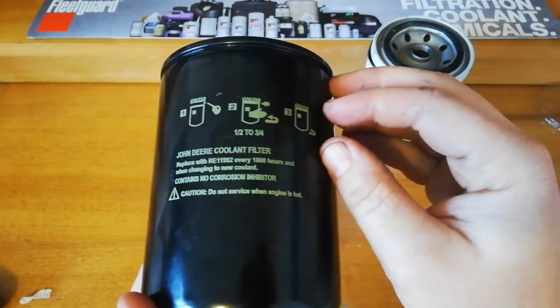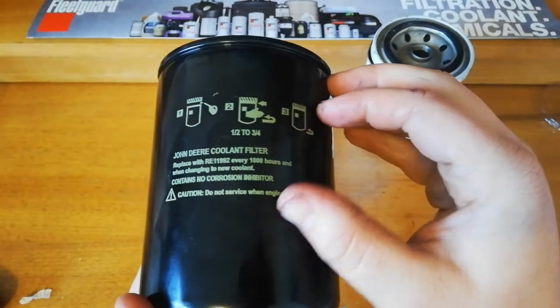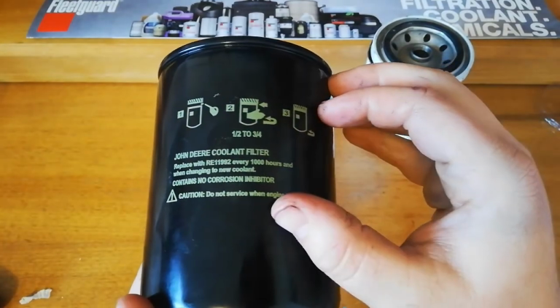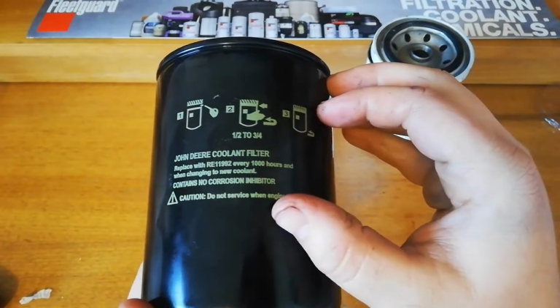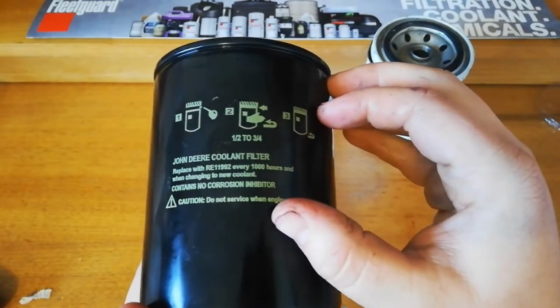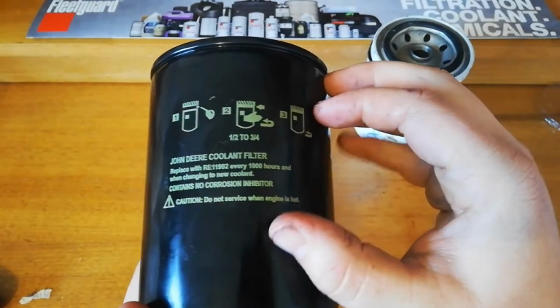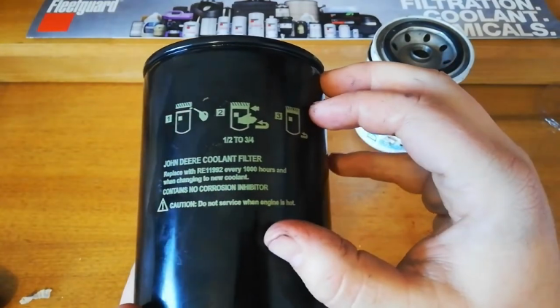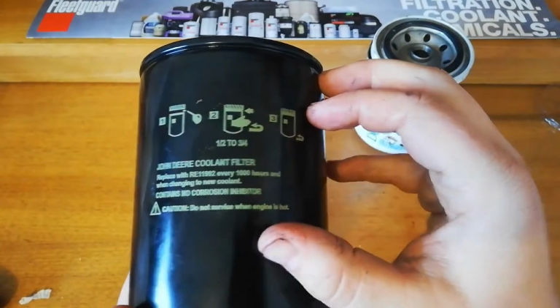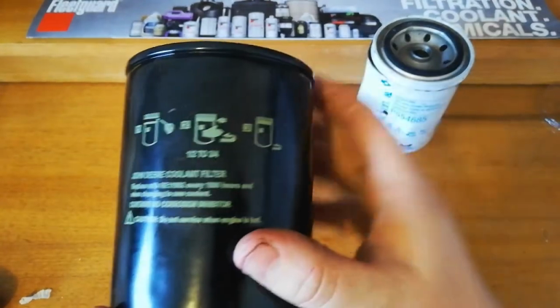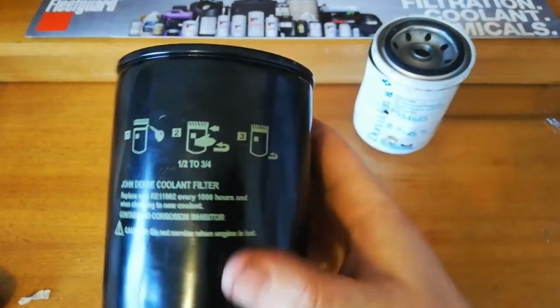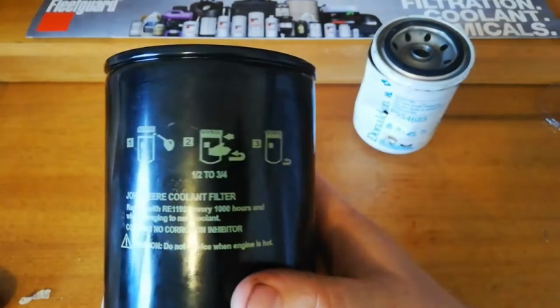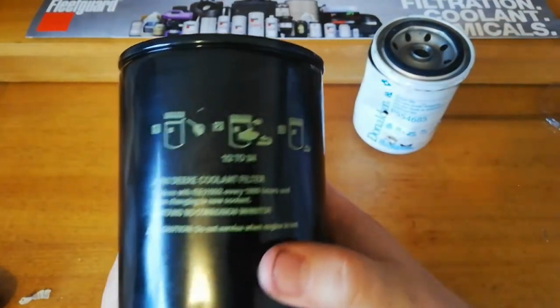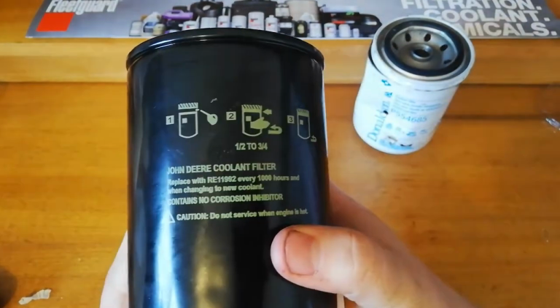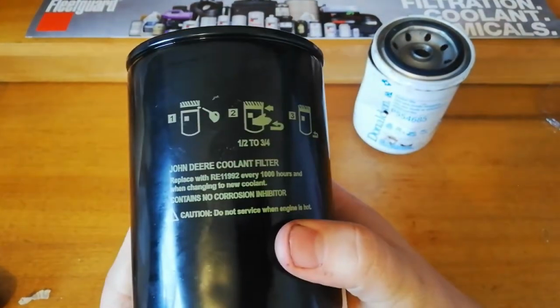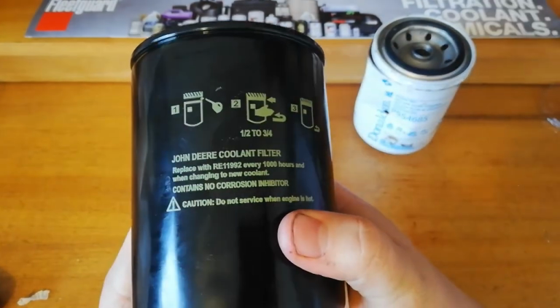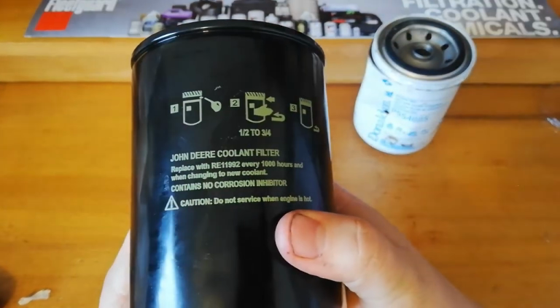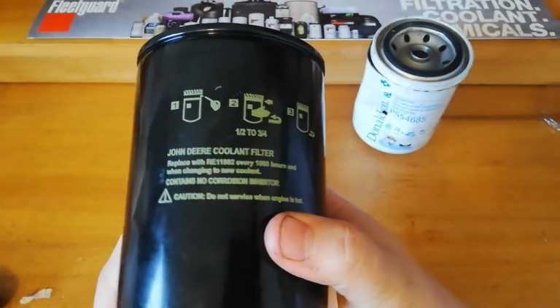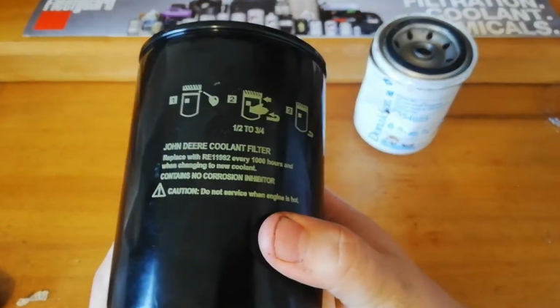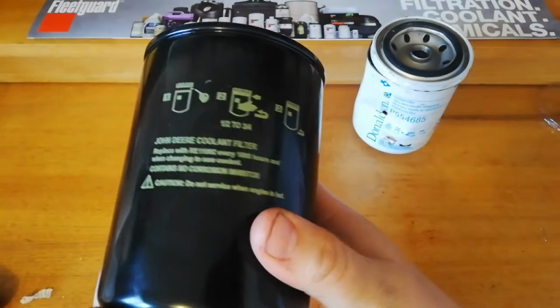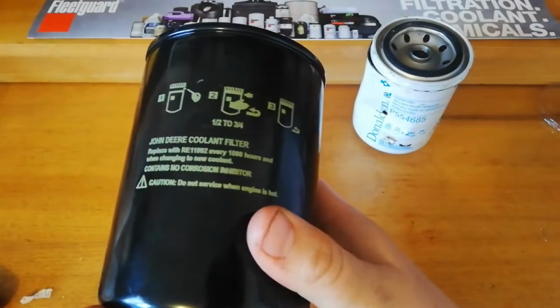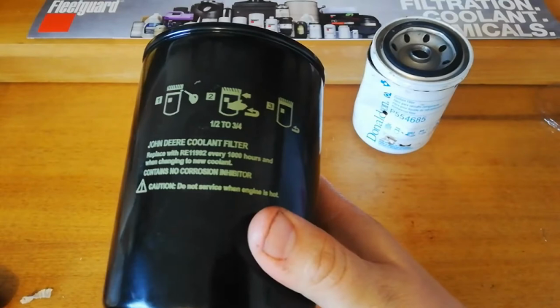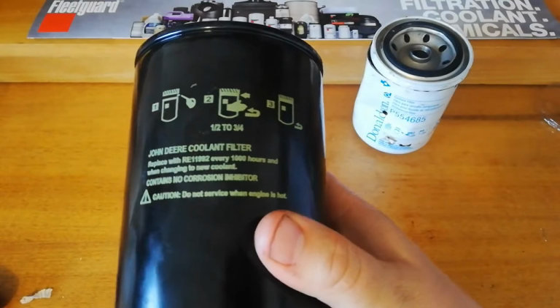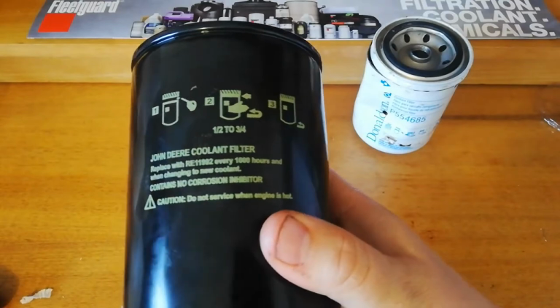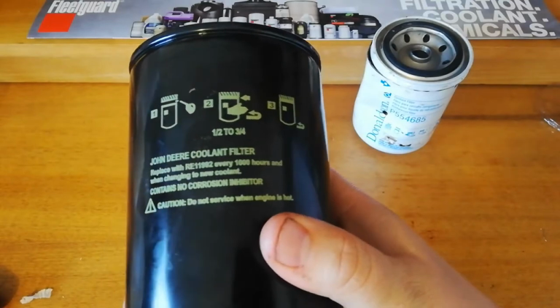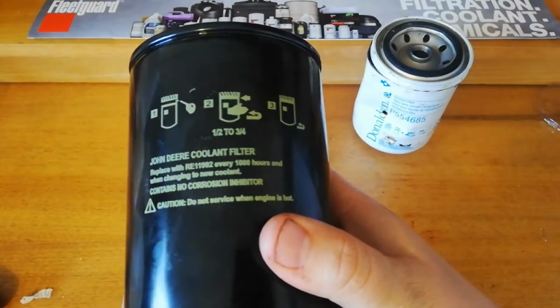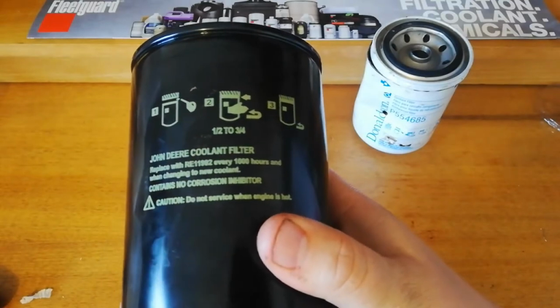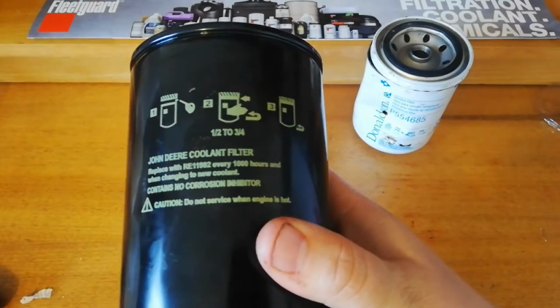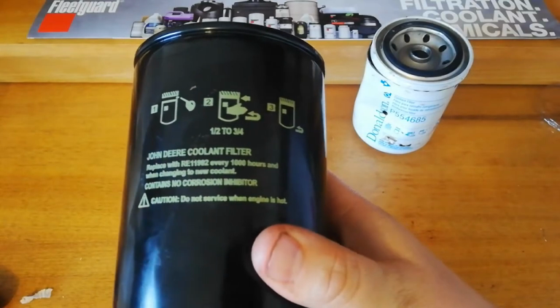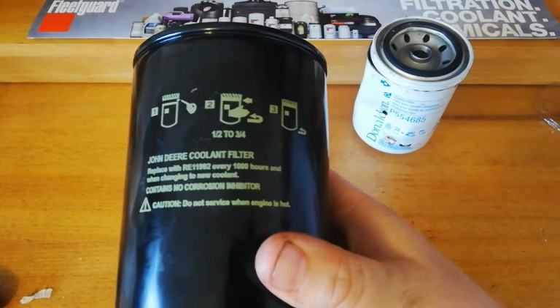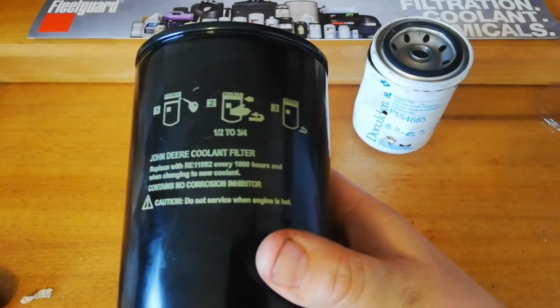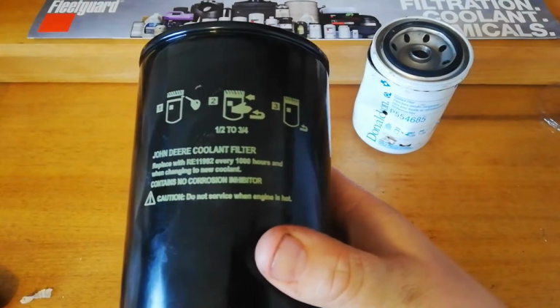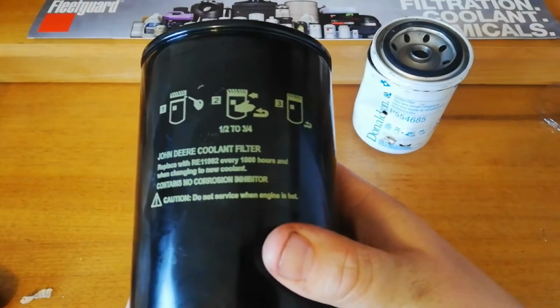Do not service an engine when it's hot — the coolant can be very hot and it spills out.